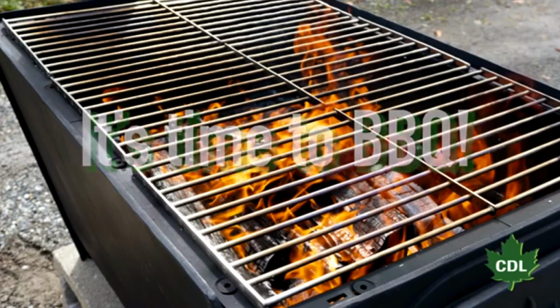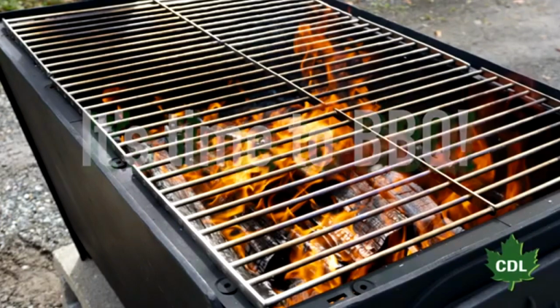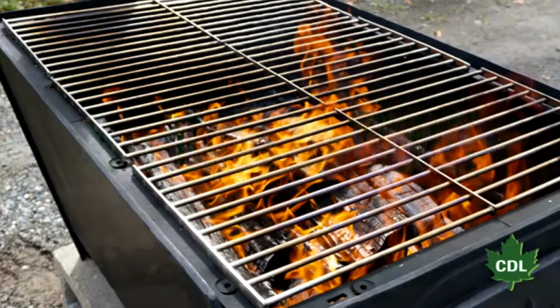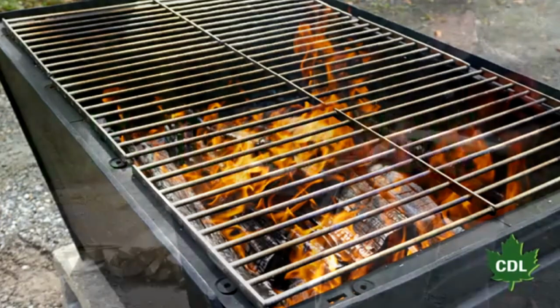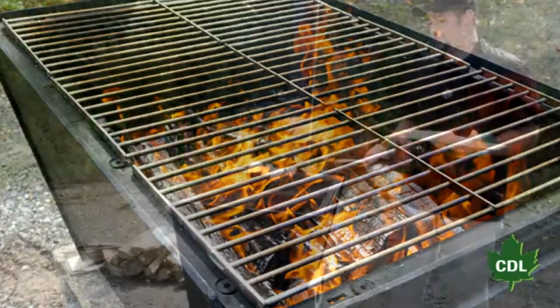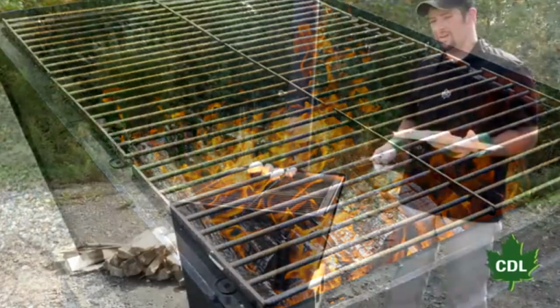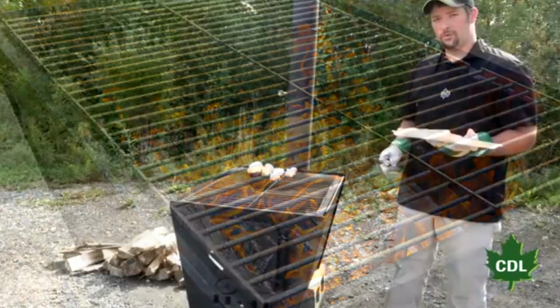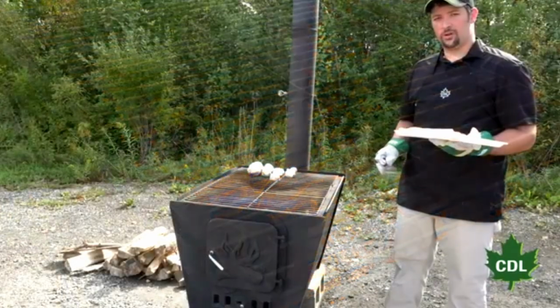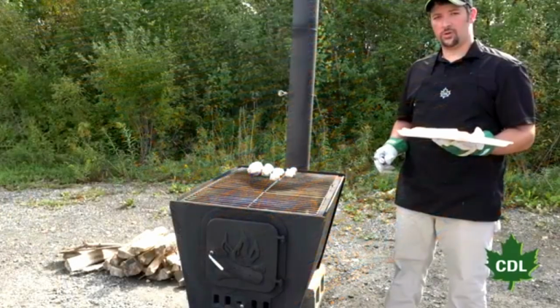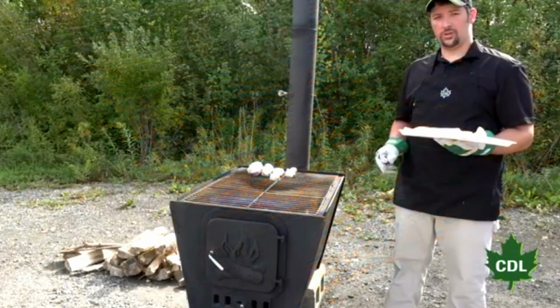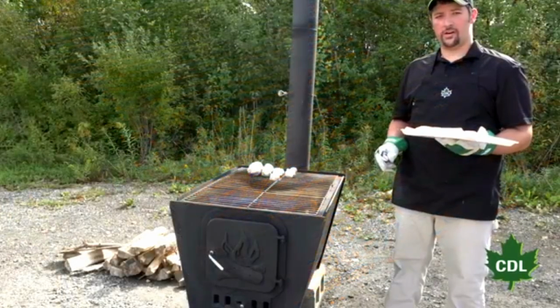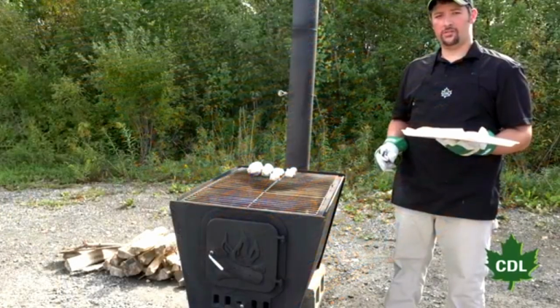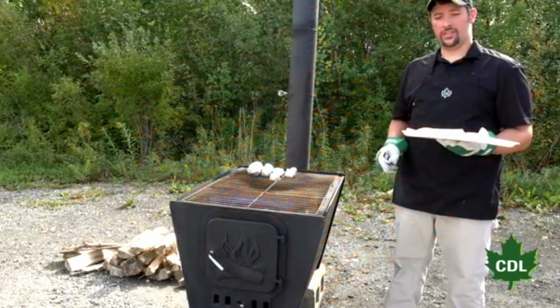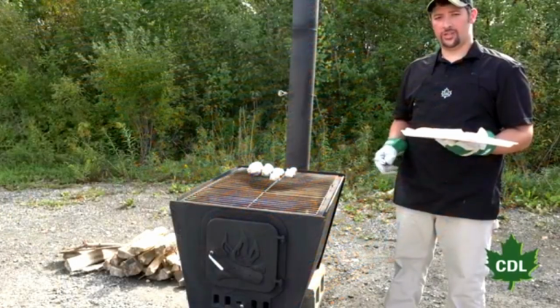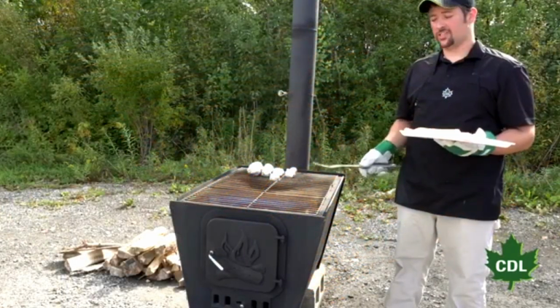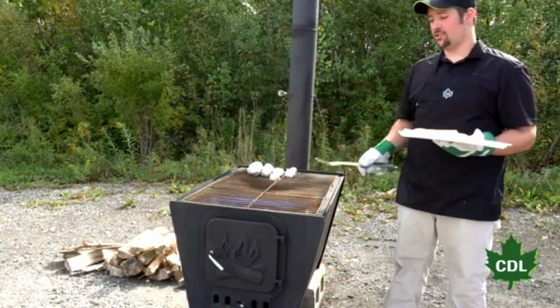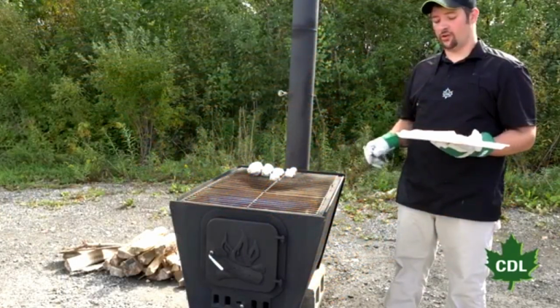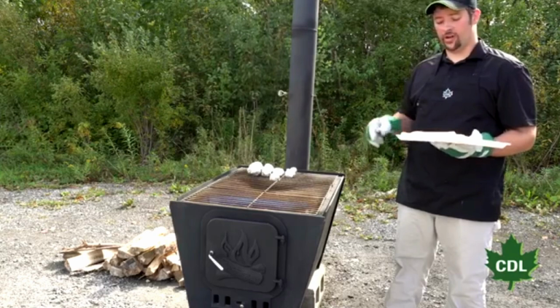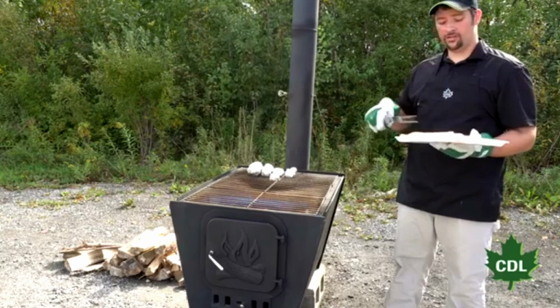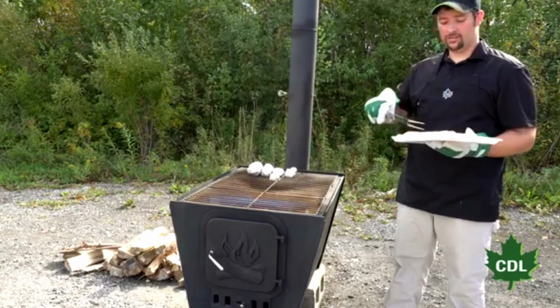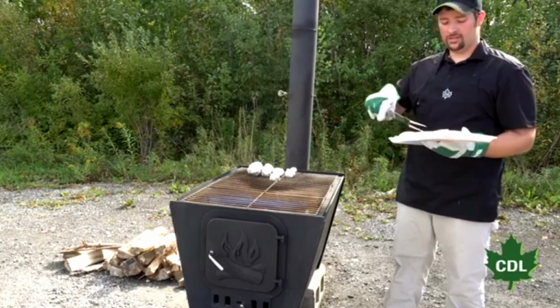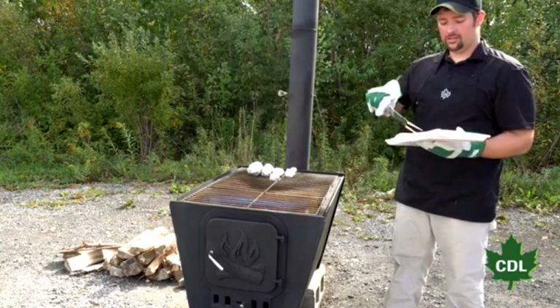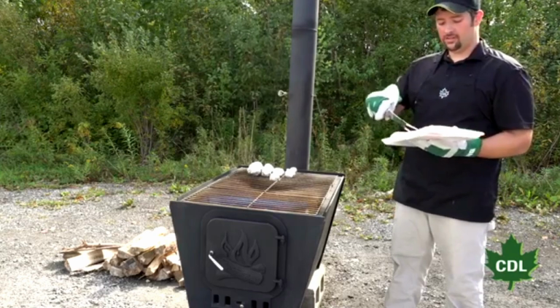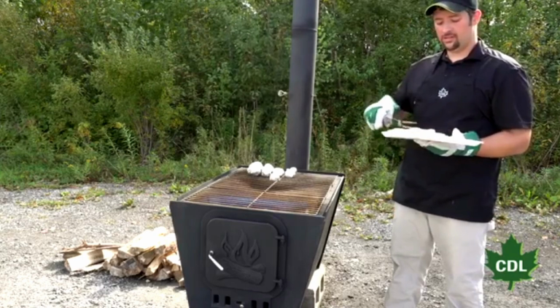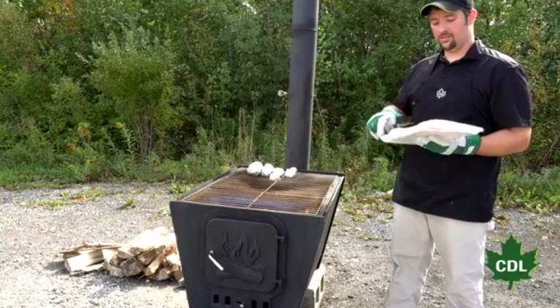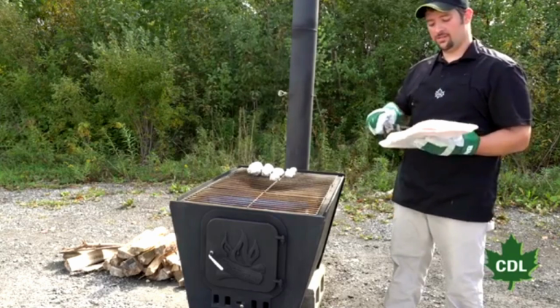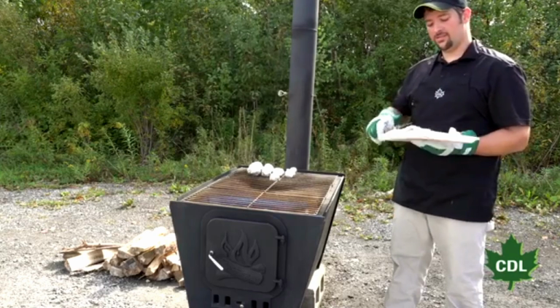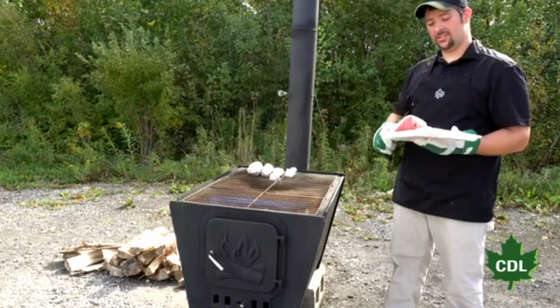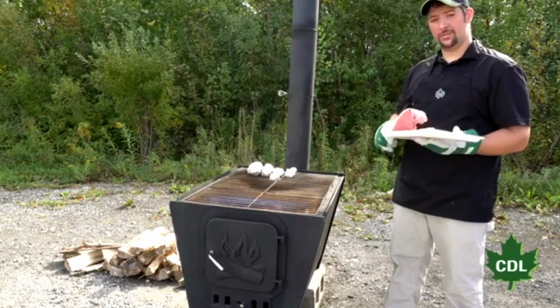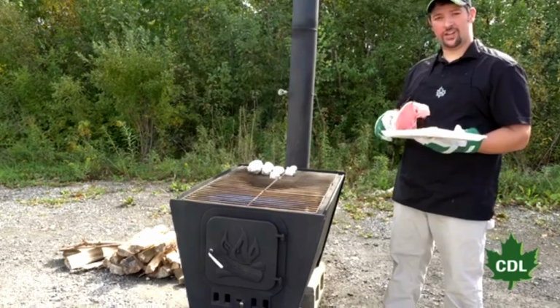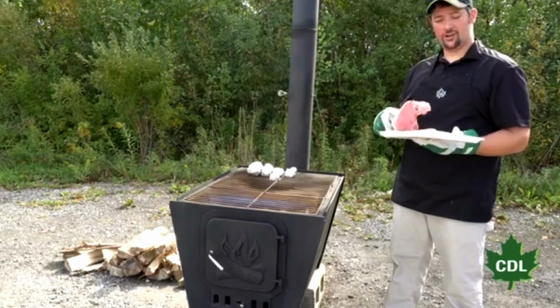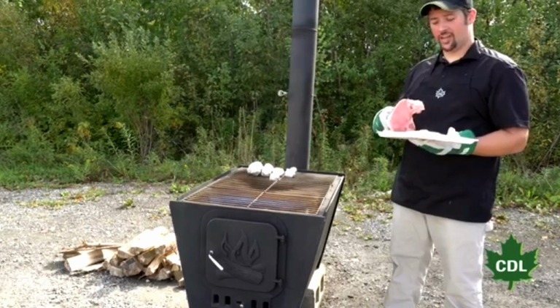Now we've let the Evapogrill cool down and transitioned to a grill. Time to start cooking.